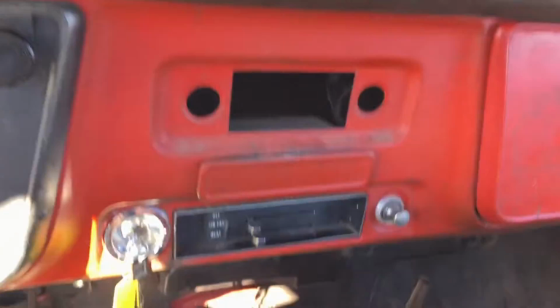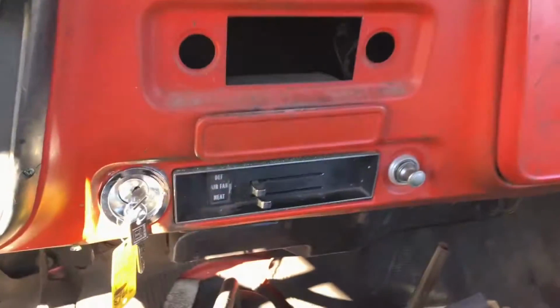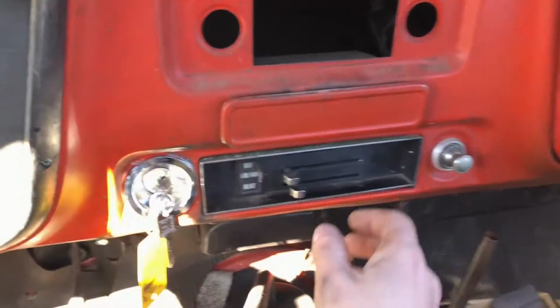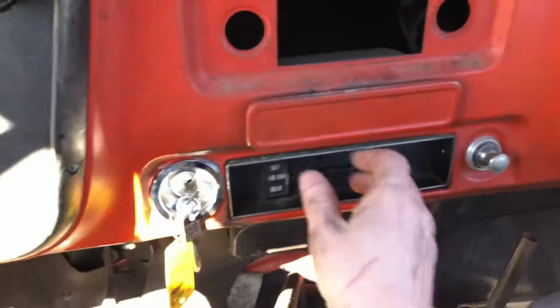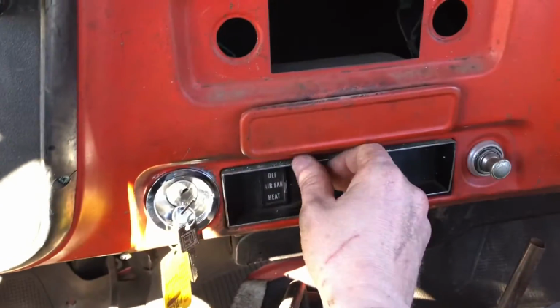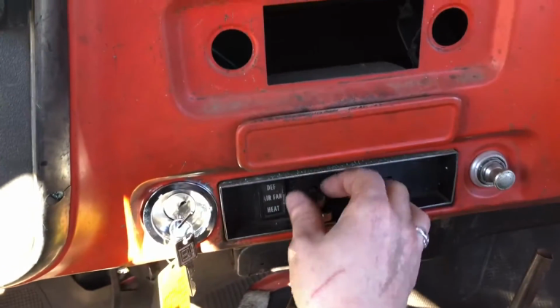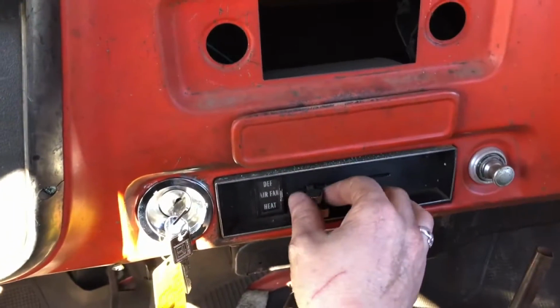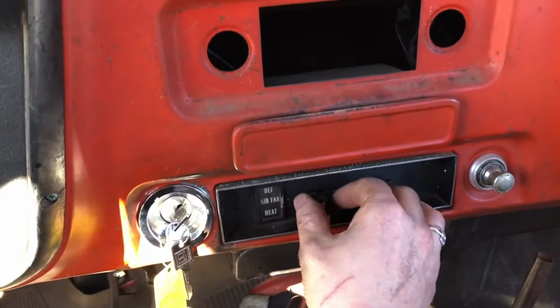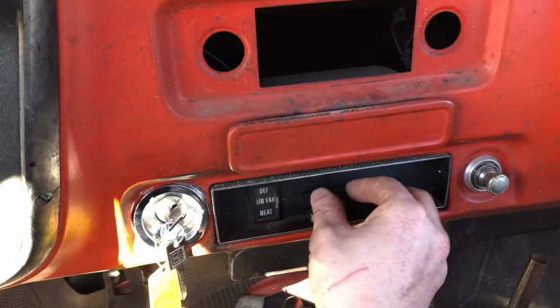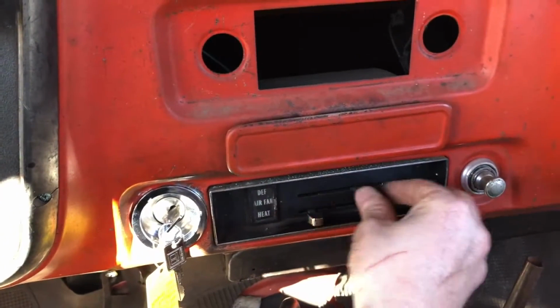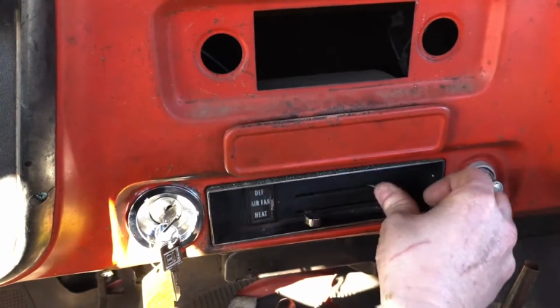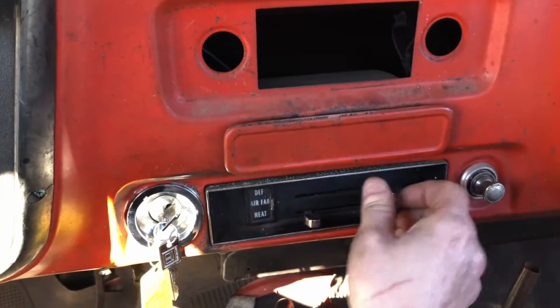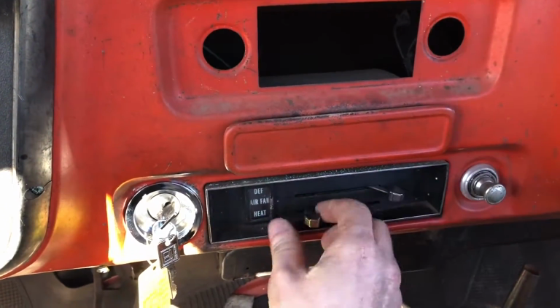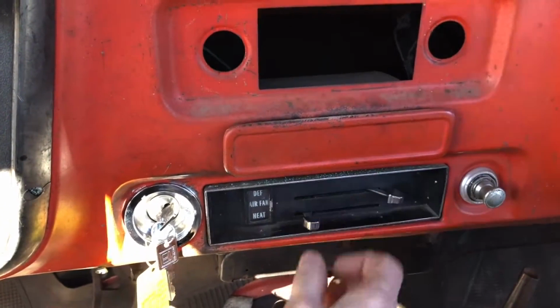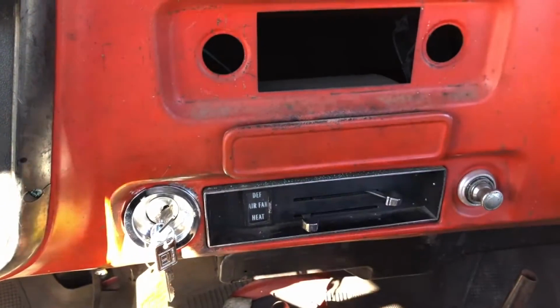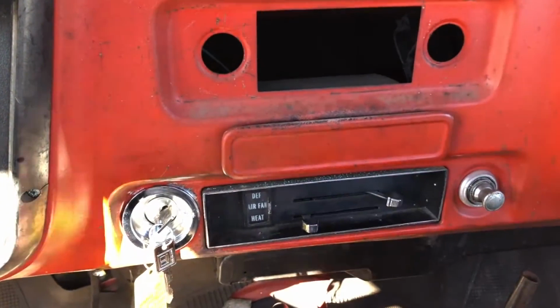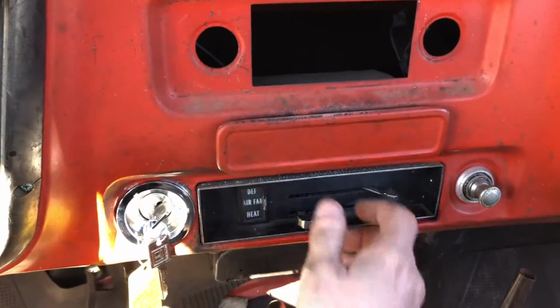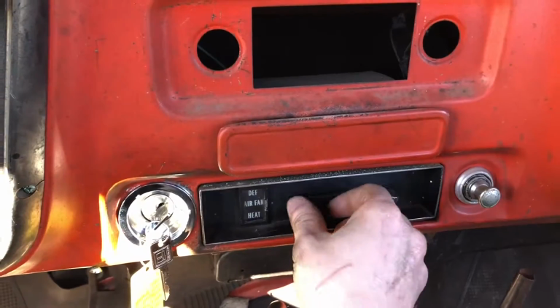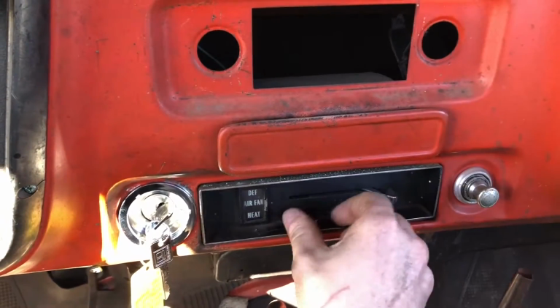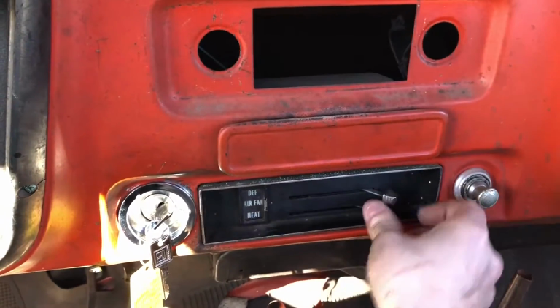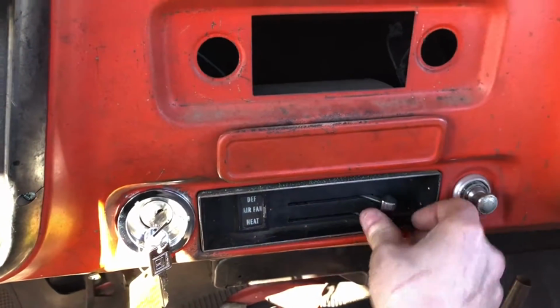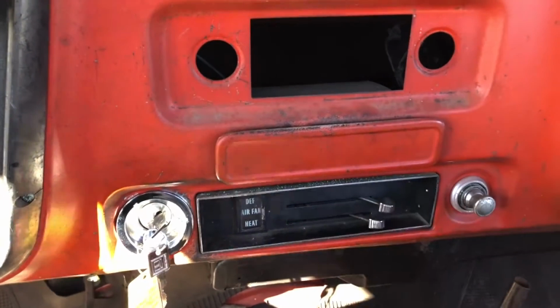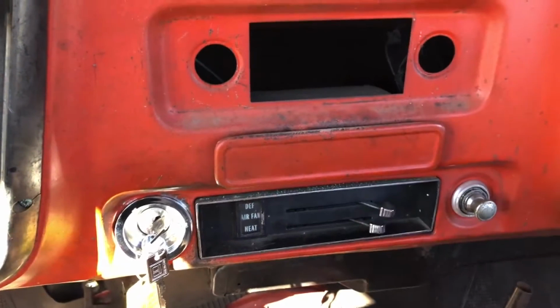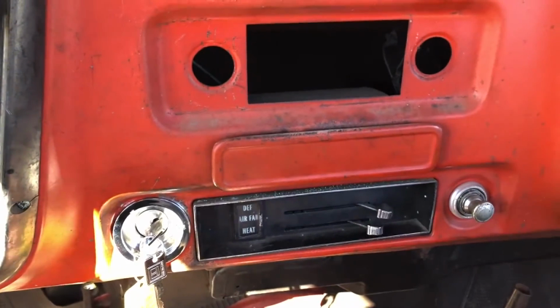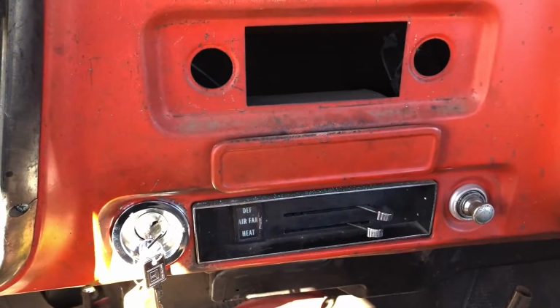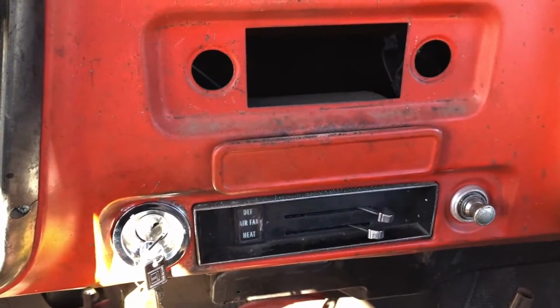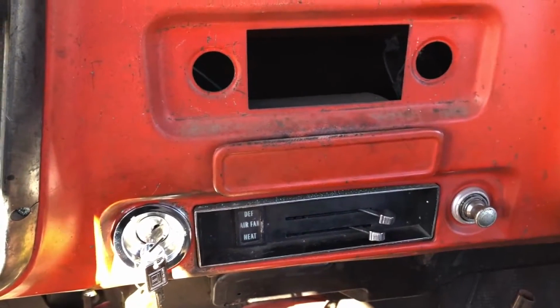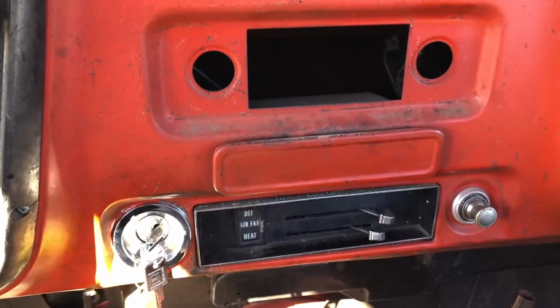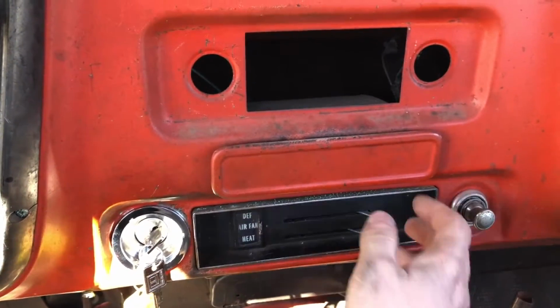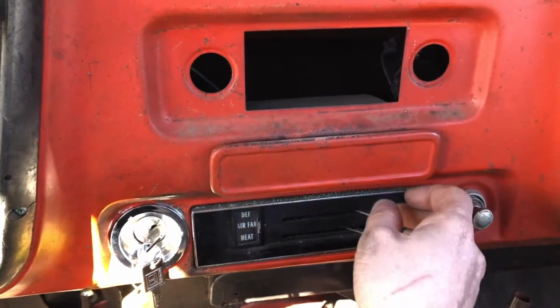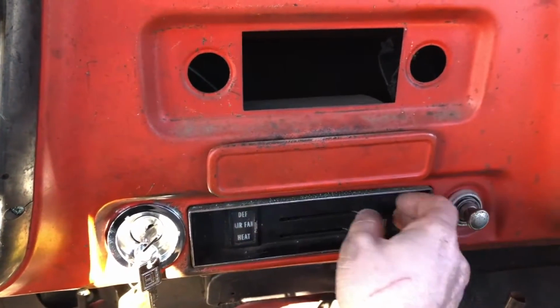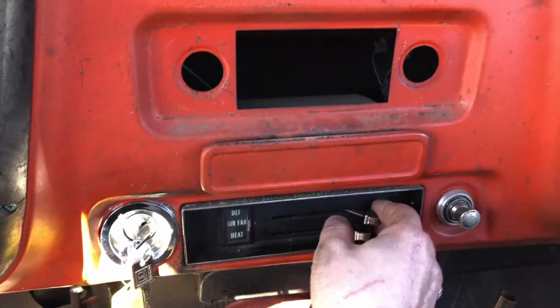The blower motor works, the heat works — you can turn the heat on. I don't know if you can hear it, but the blower motor kicks on.